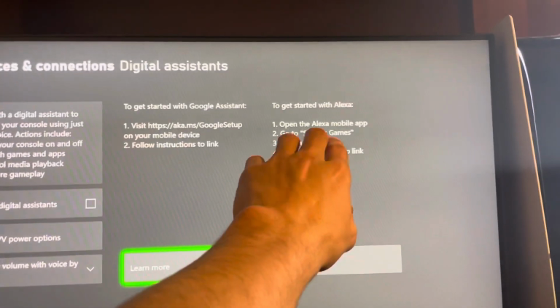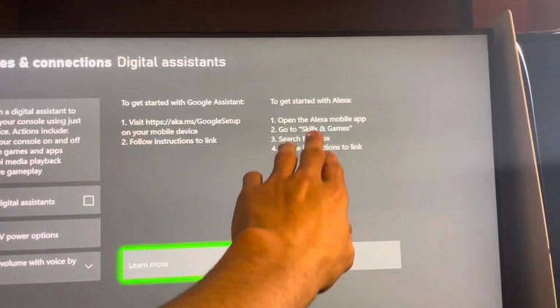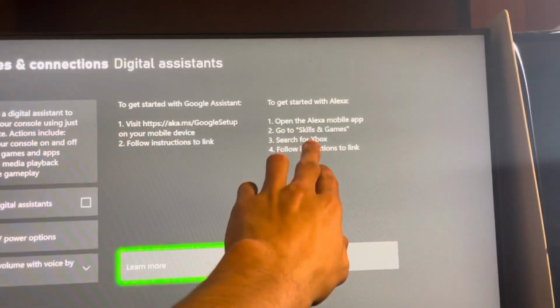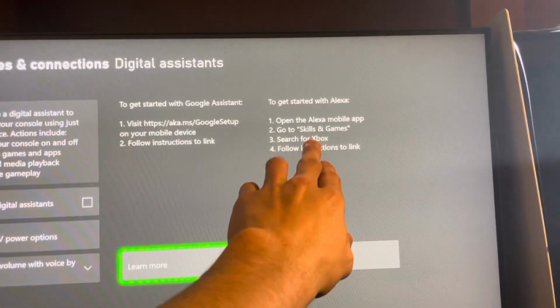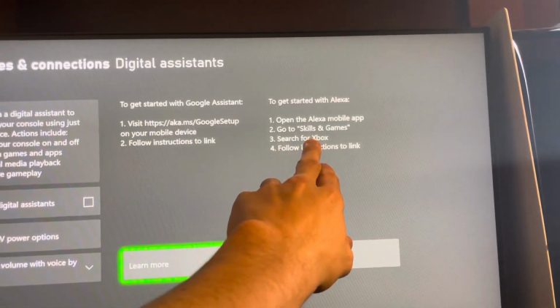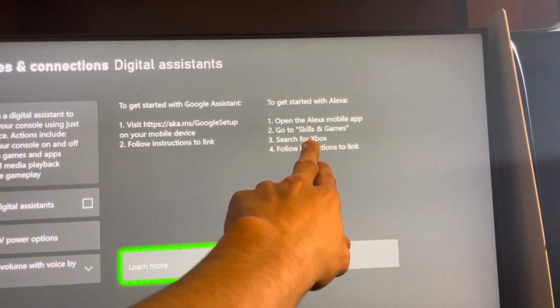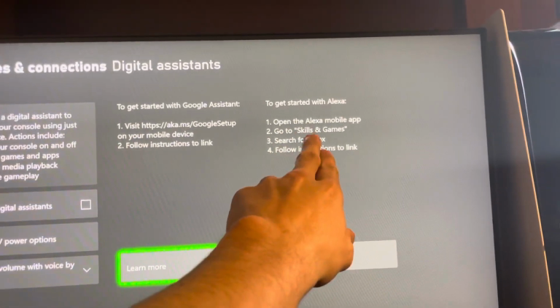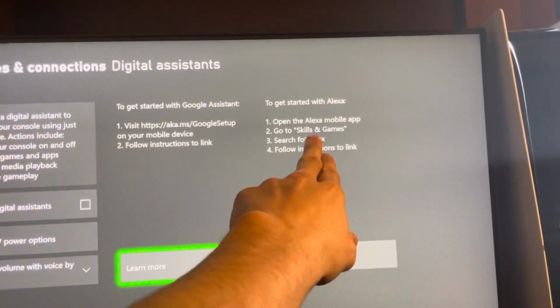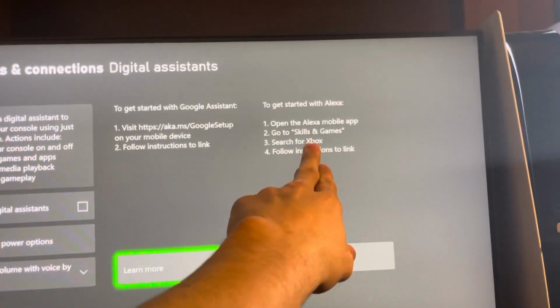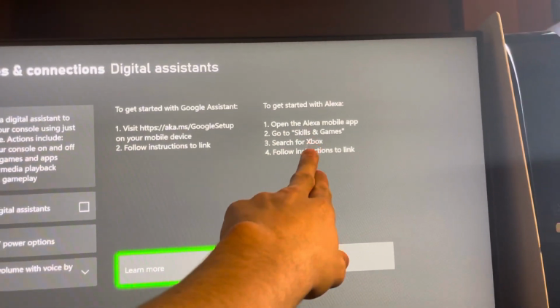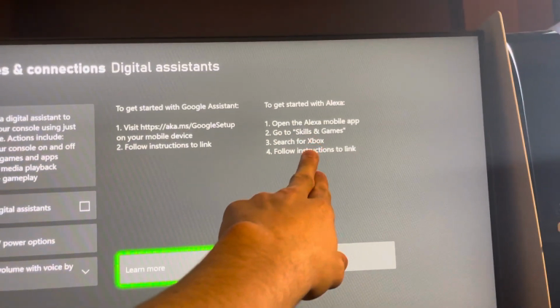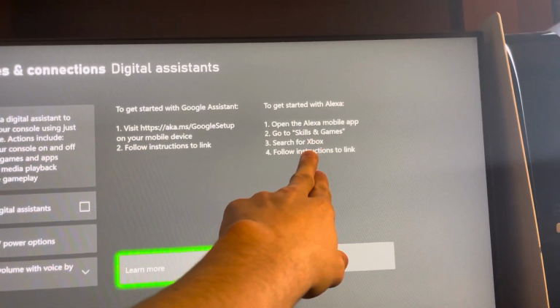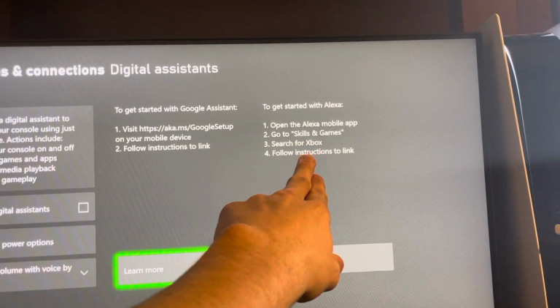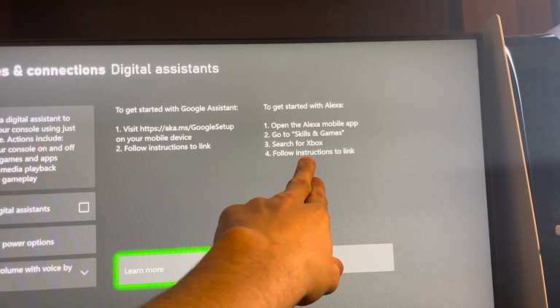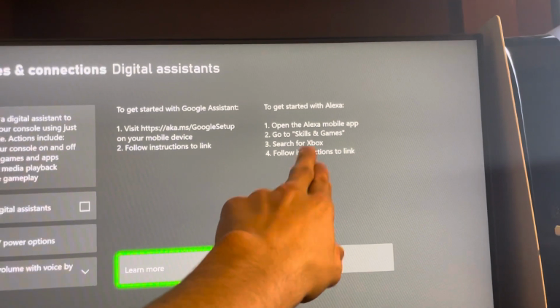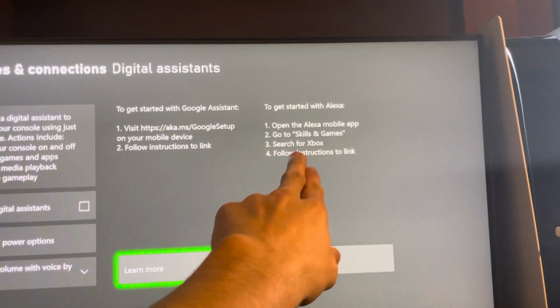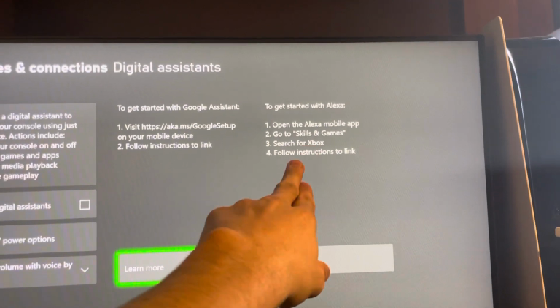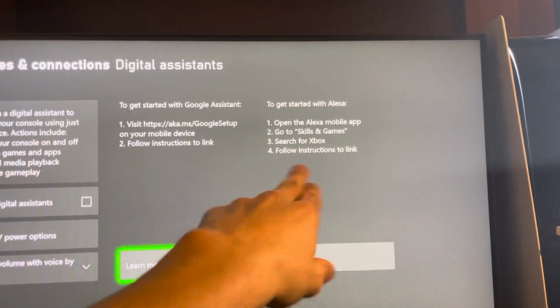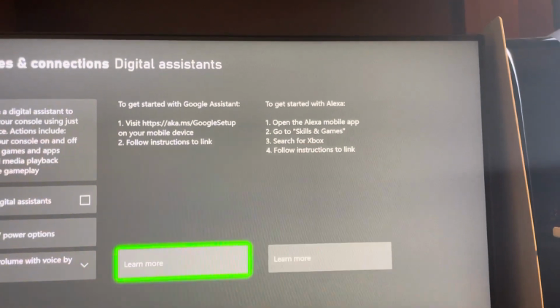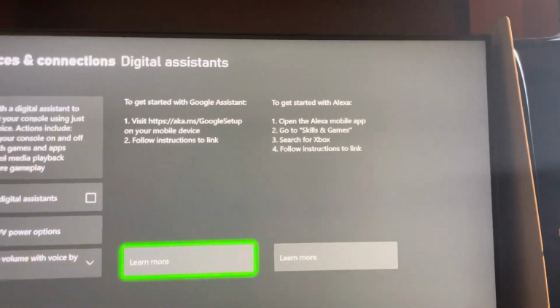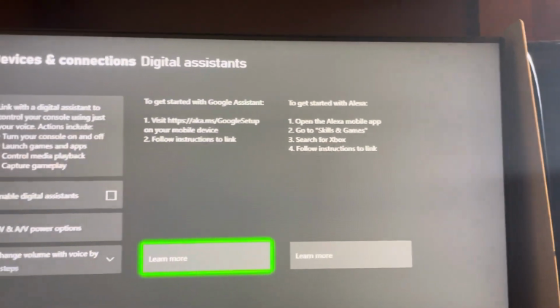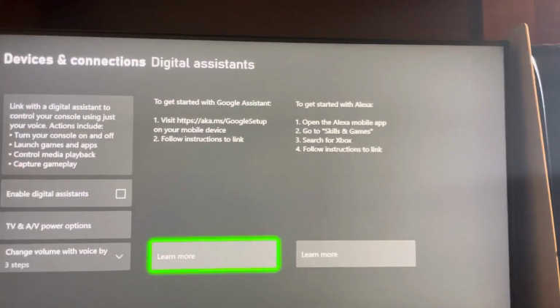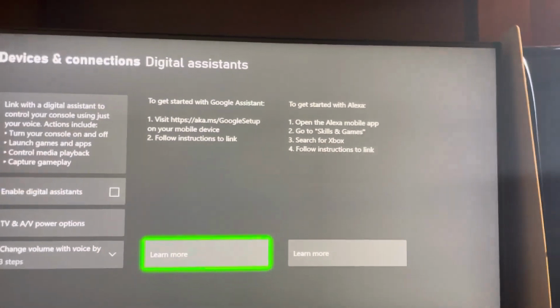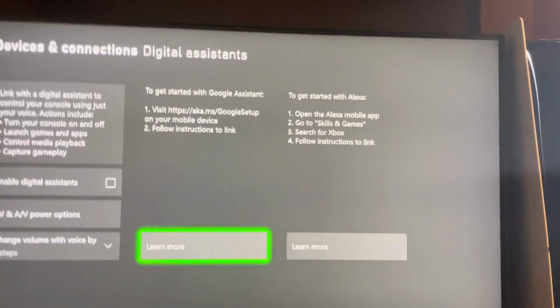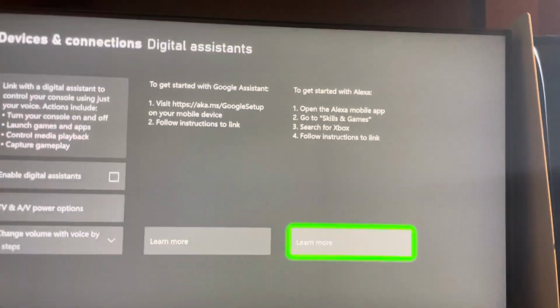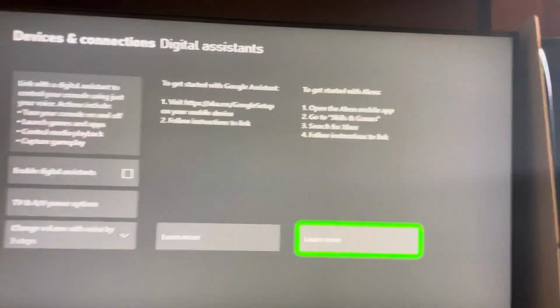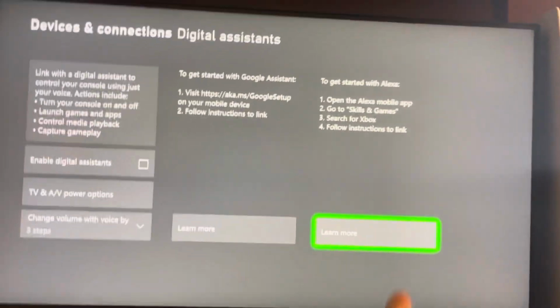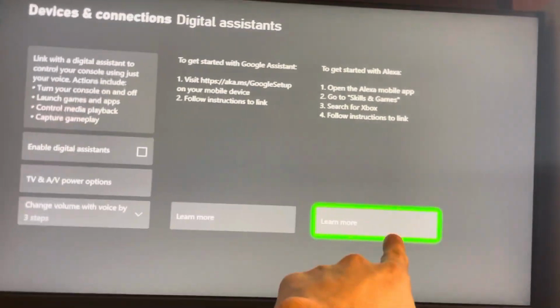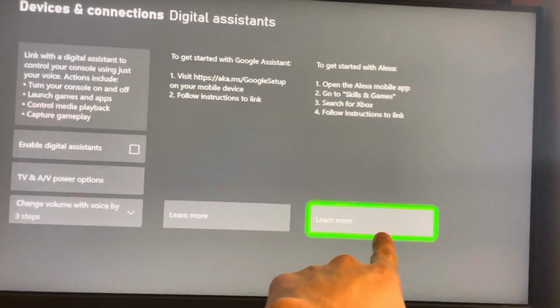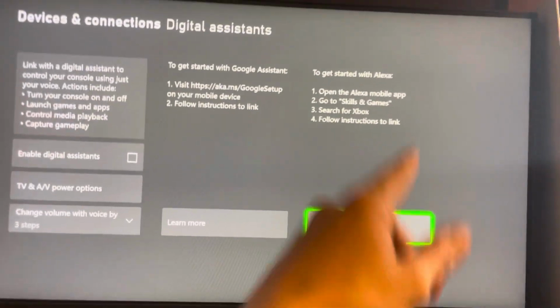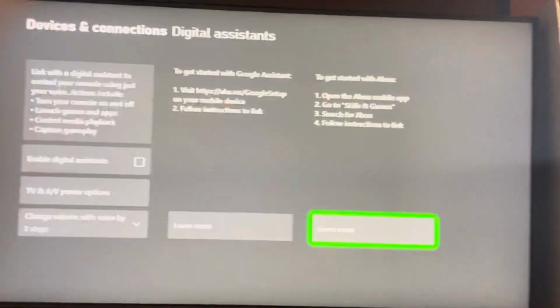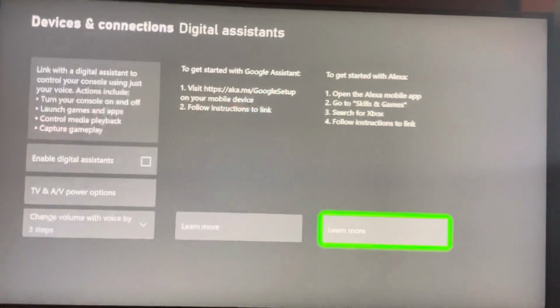So you just go to the Alexa mobile app, go to Skills and Games, search for Xbox, and there's instructions right there. And you guys can learn more there as well.